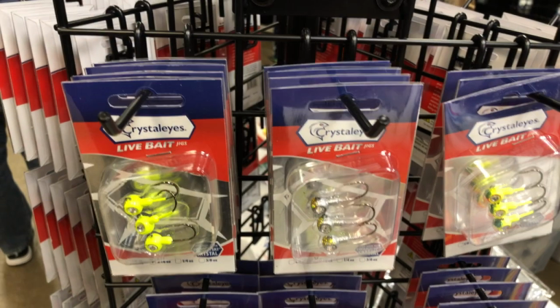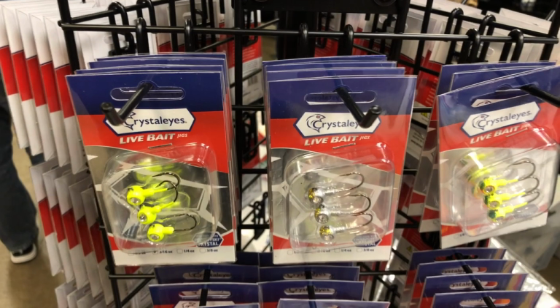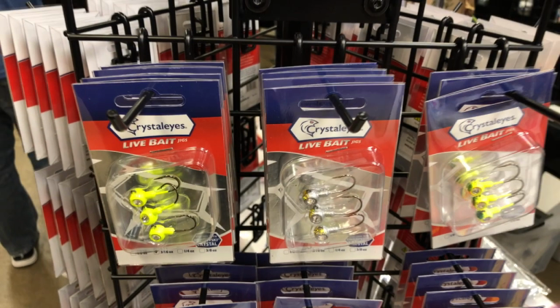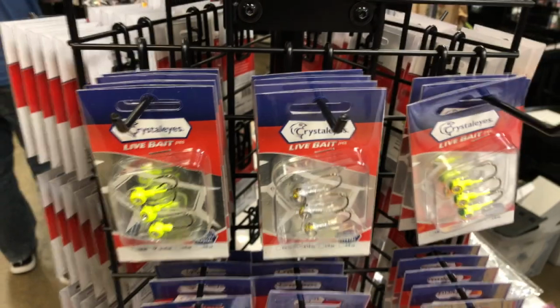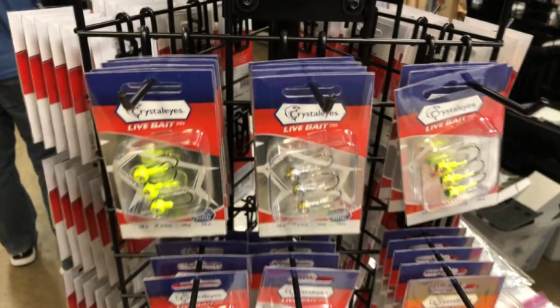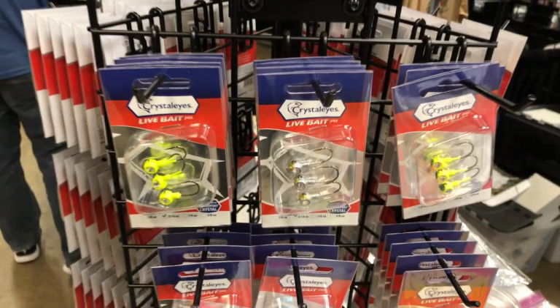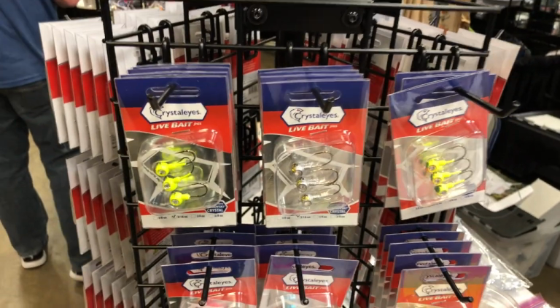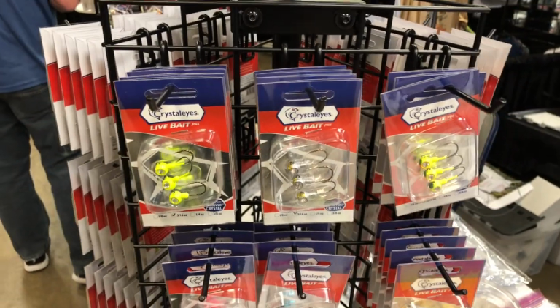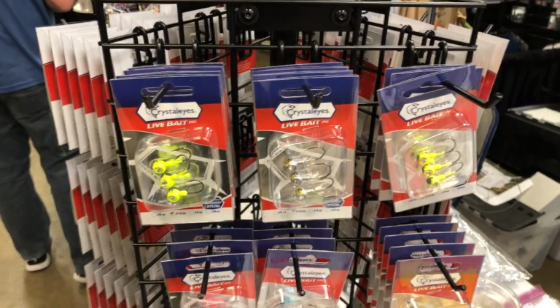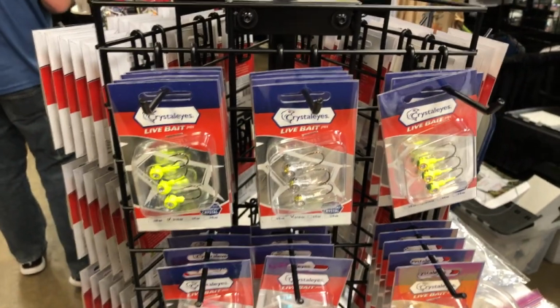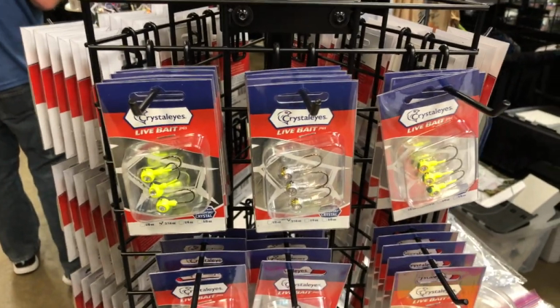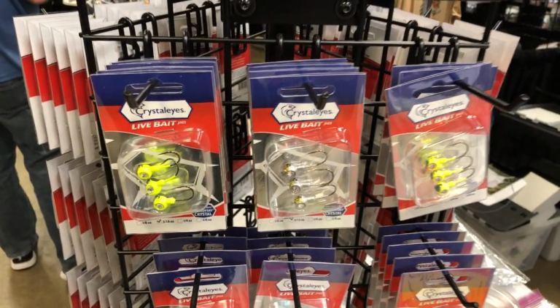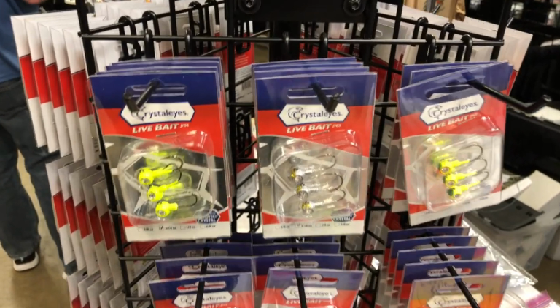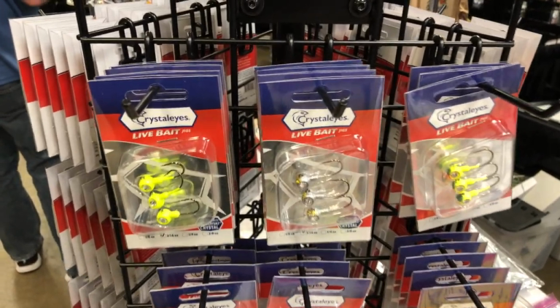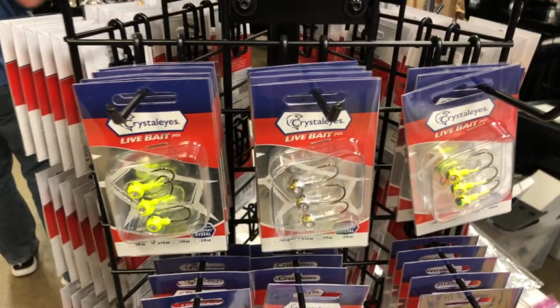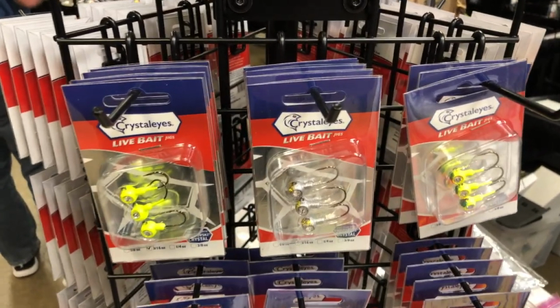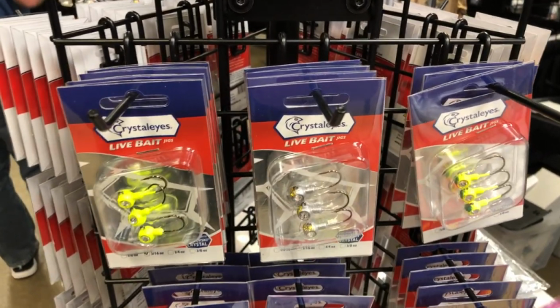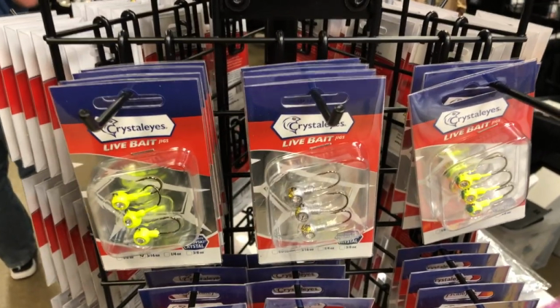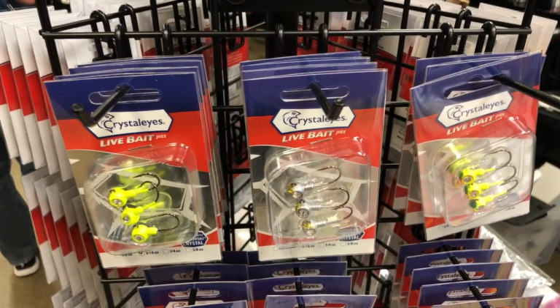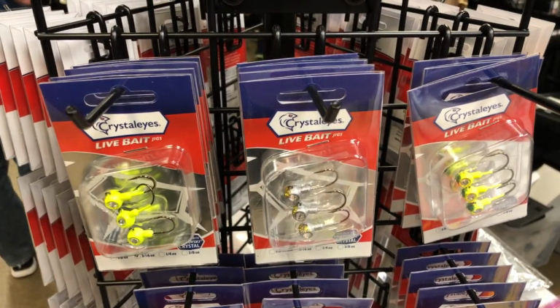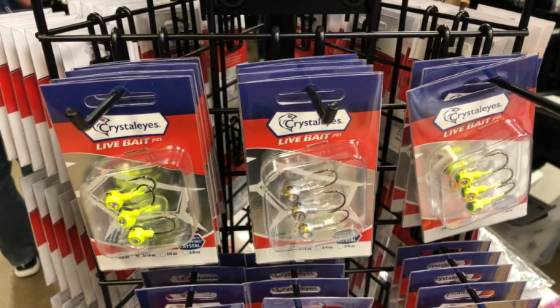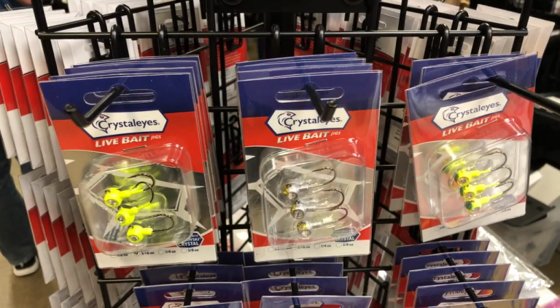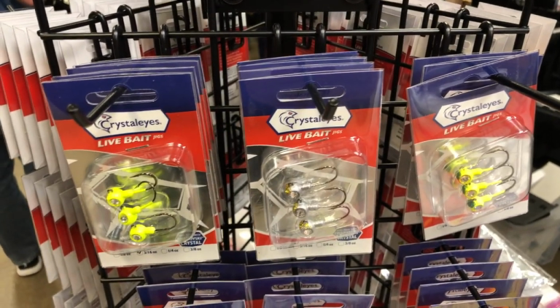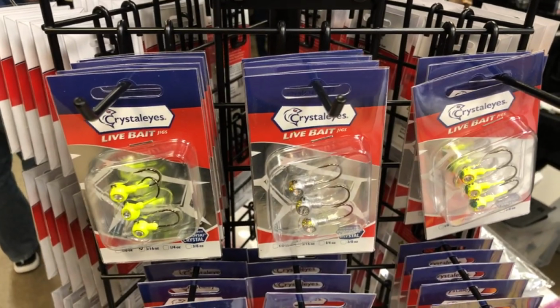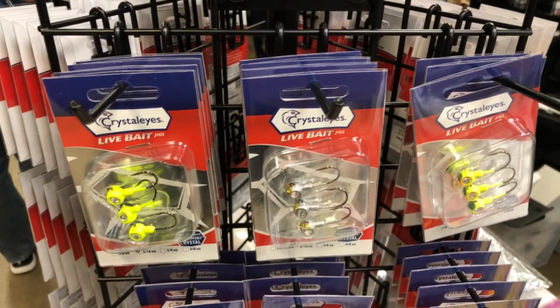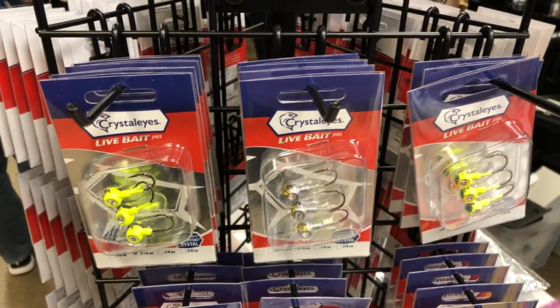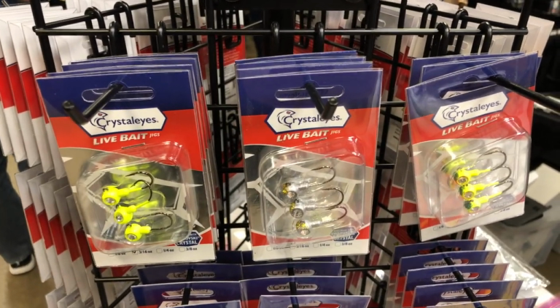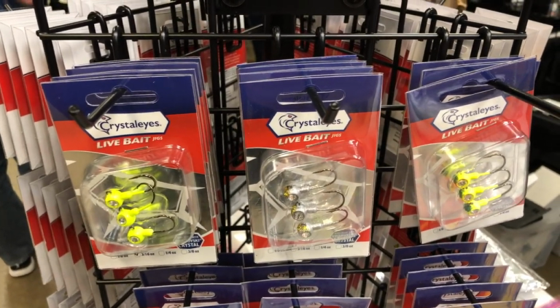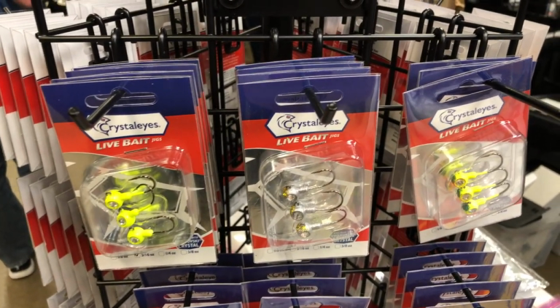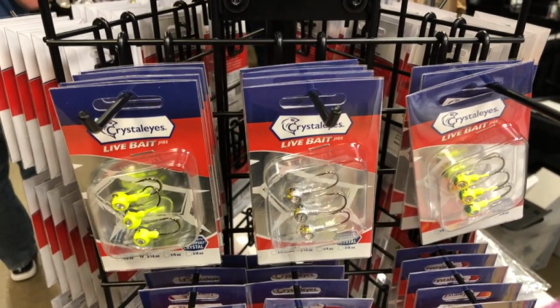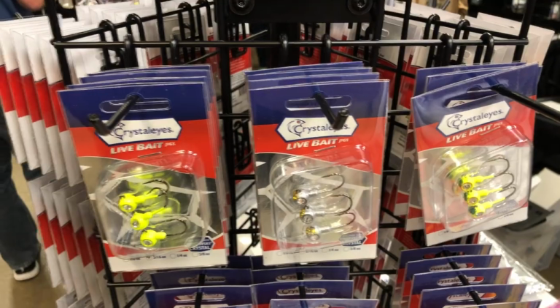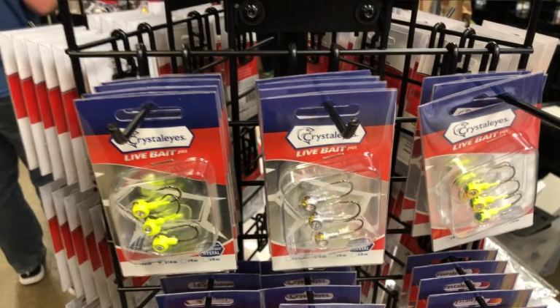We are at the Ice Institute checking out some of the new lures and such that are going to be coming to you in 2019 and early 2020.